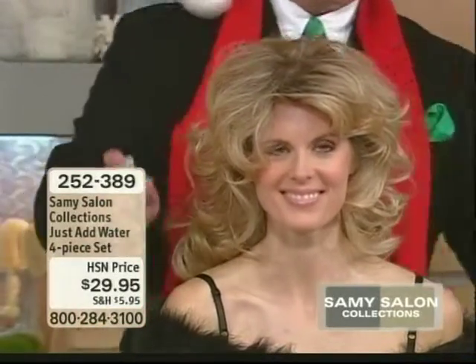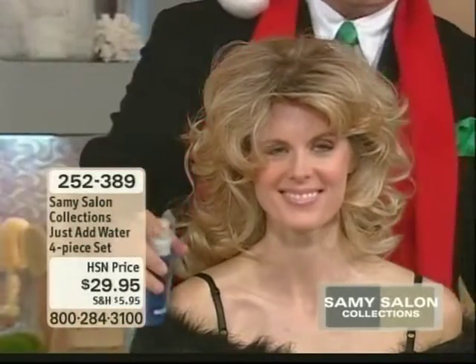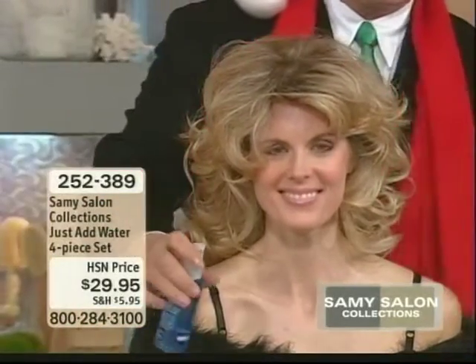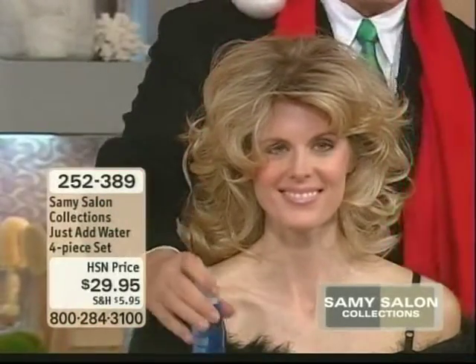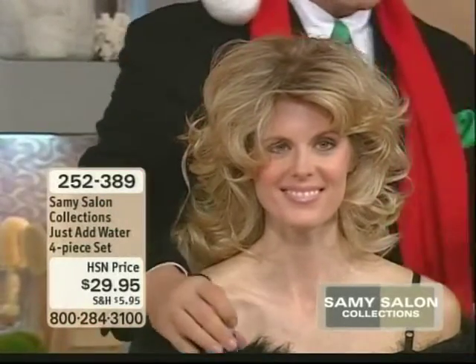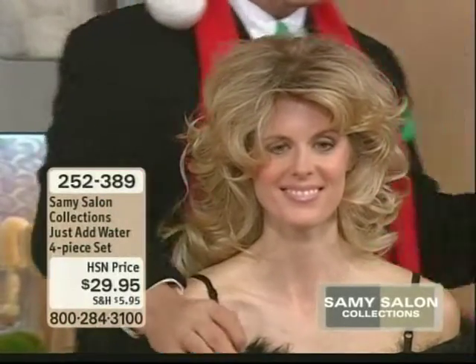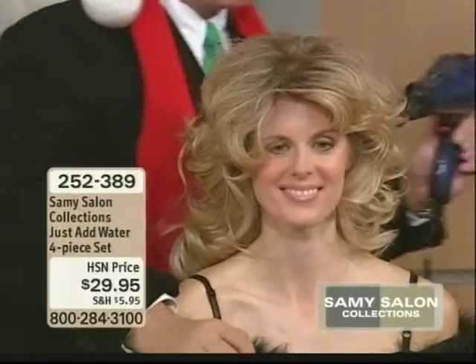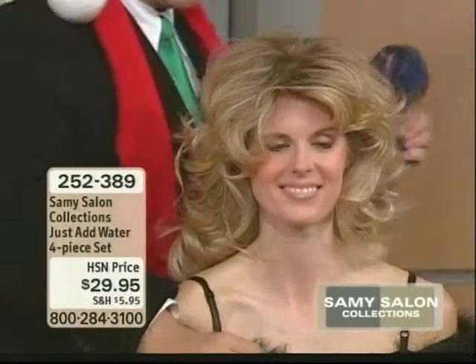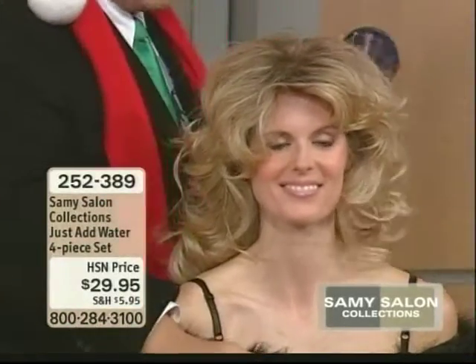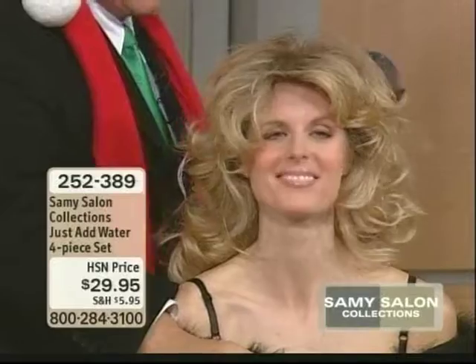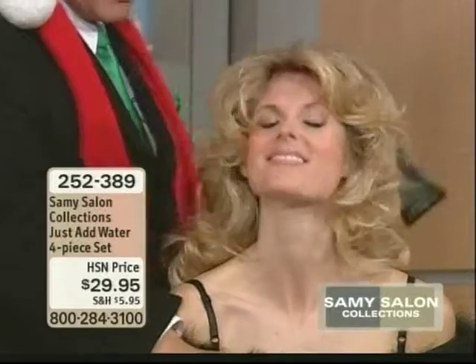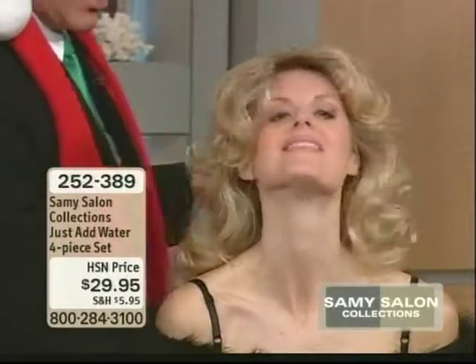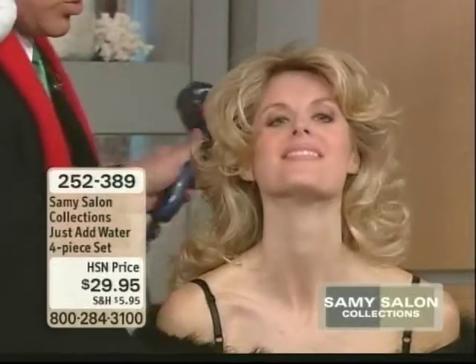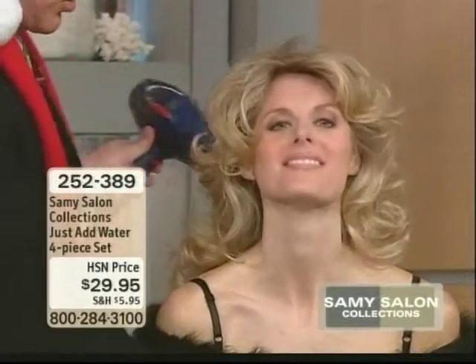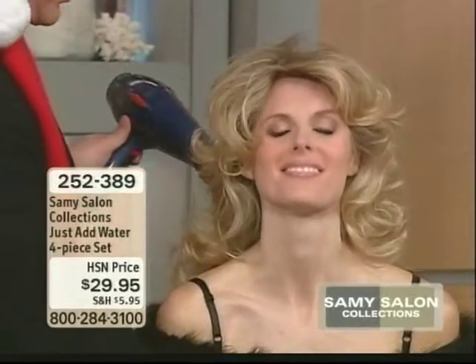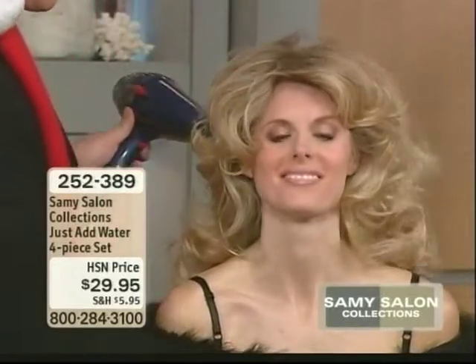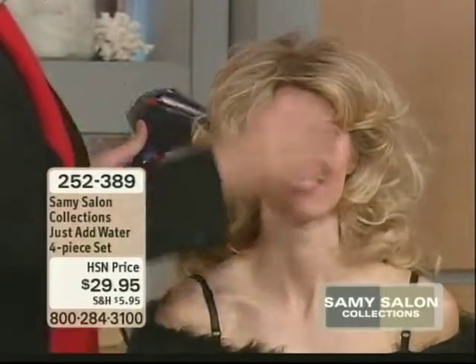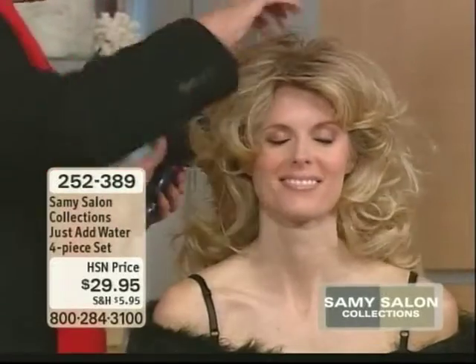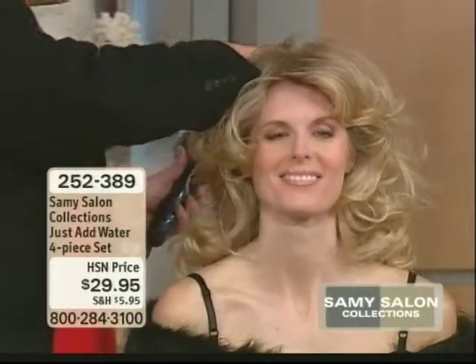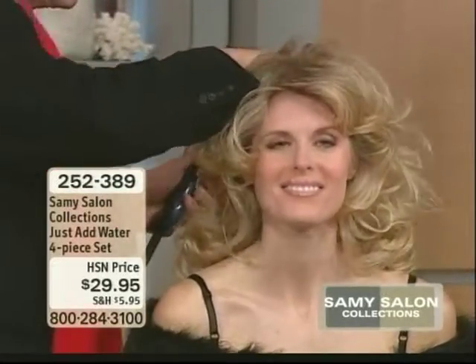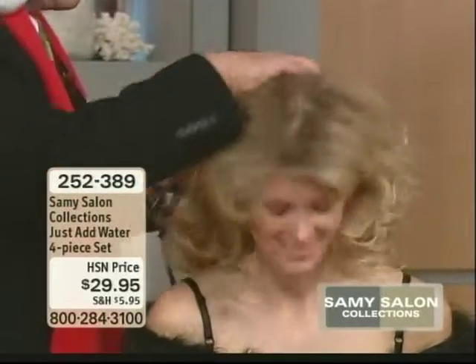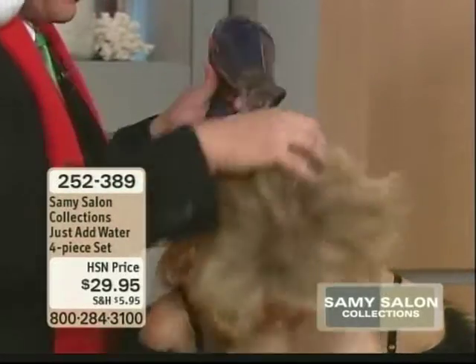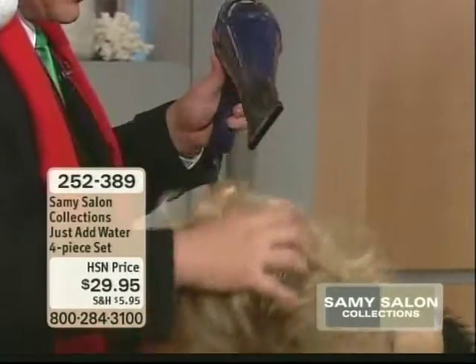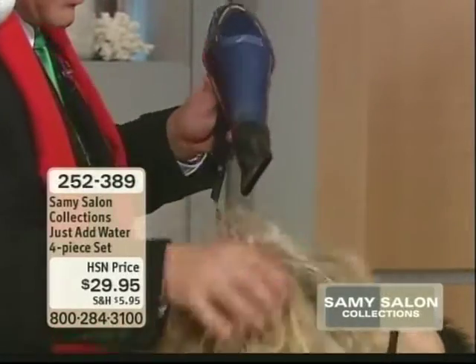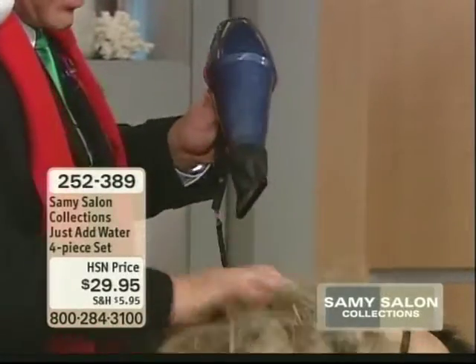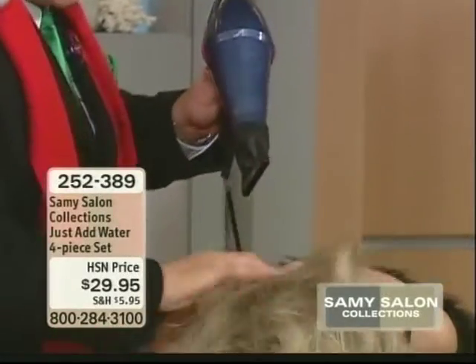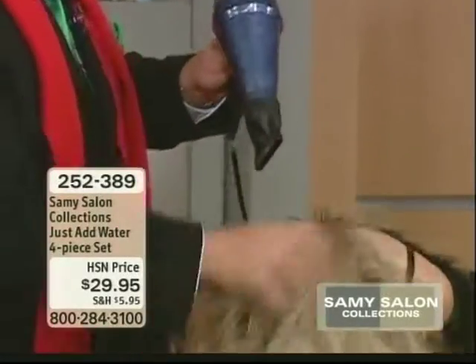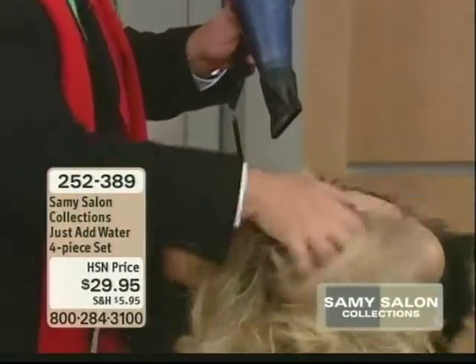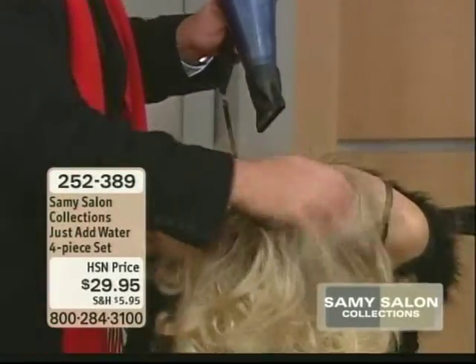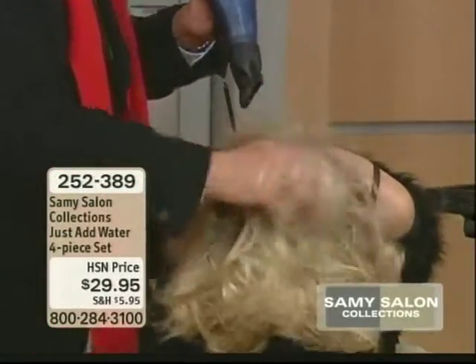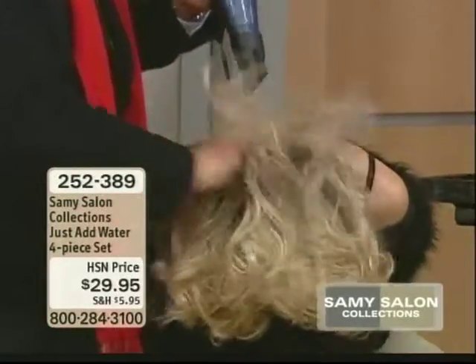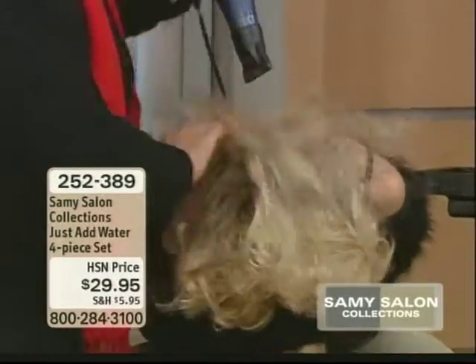This is a weightless way to get you going from very flat to fabulous. I'm going to do this in no time. Now watch this.